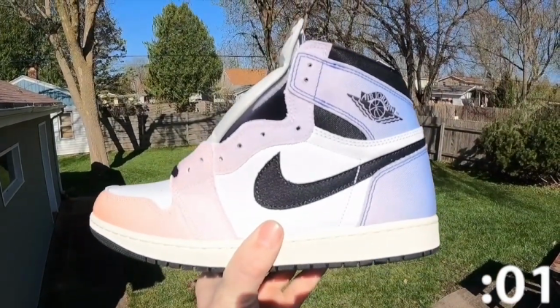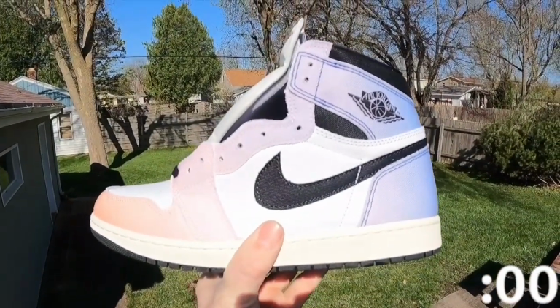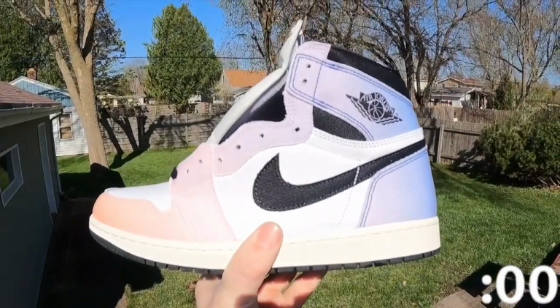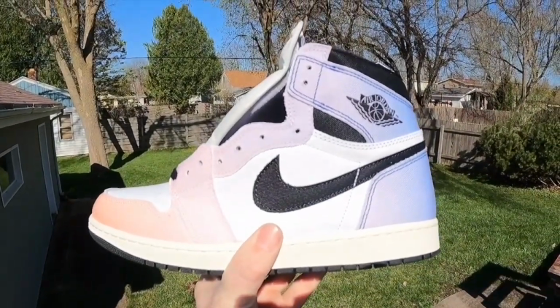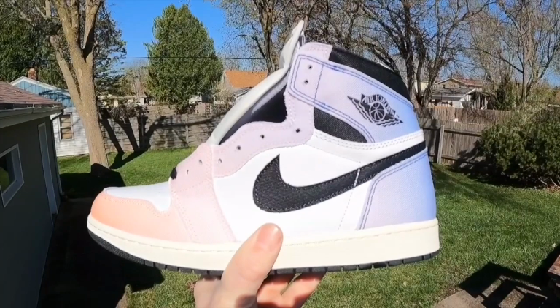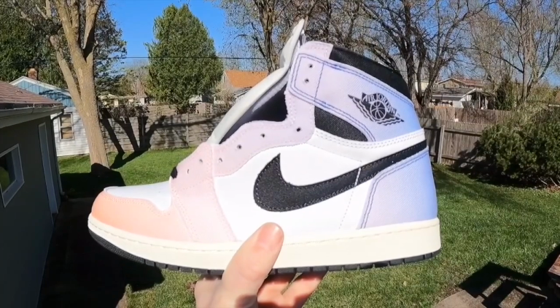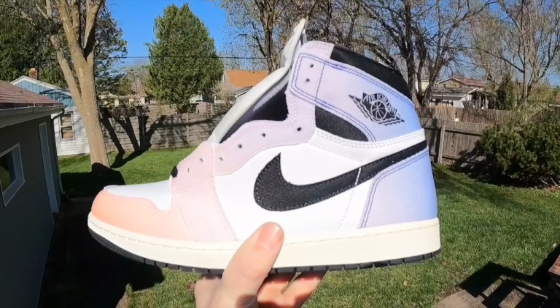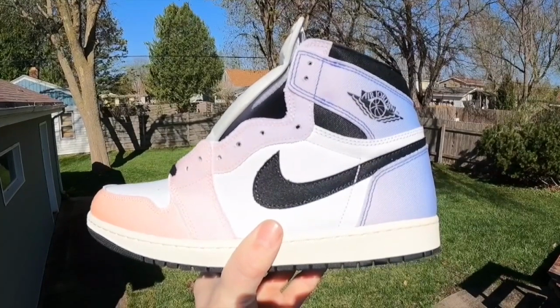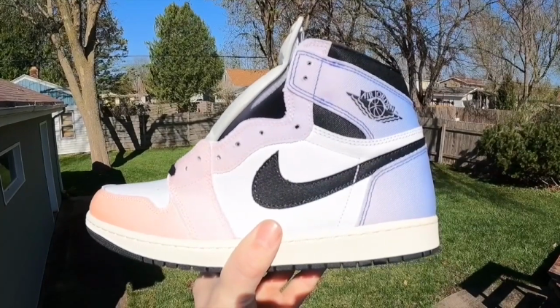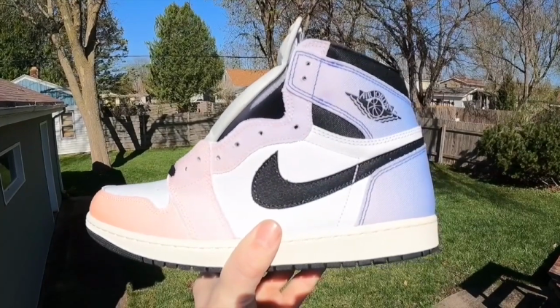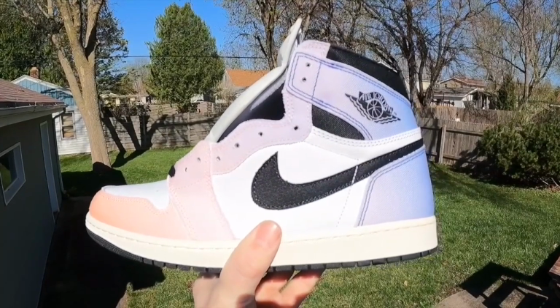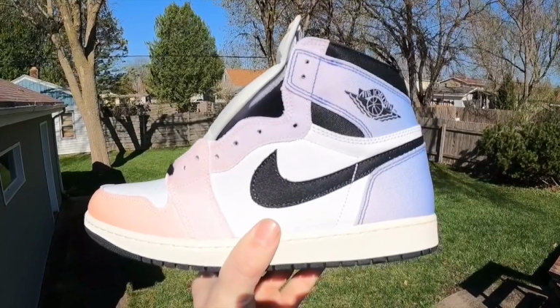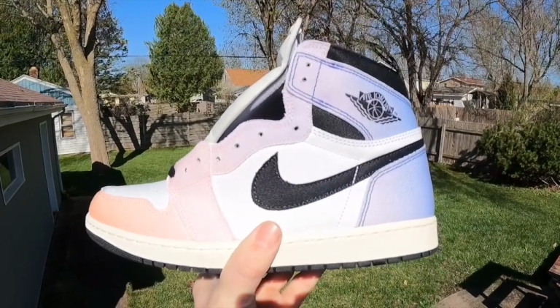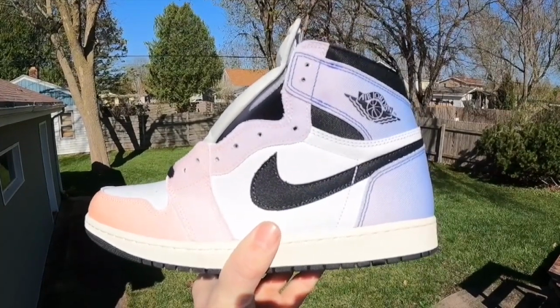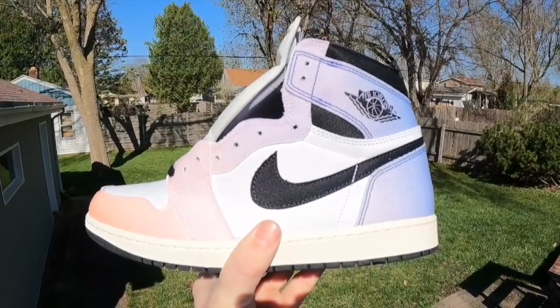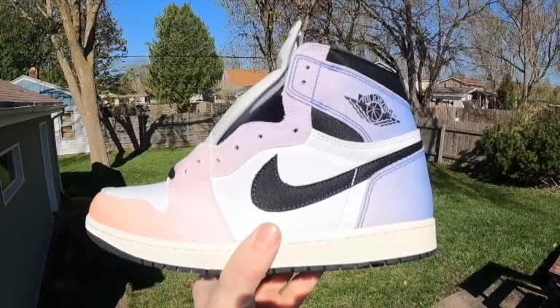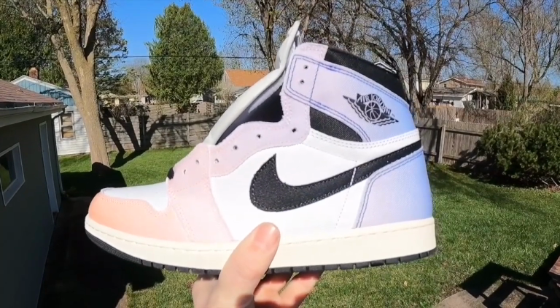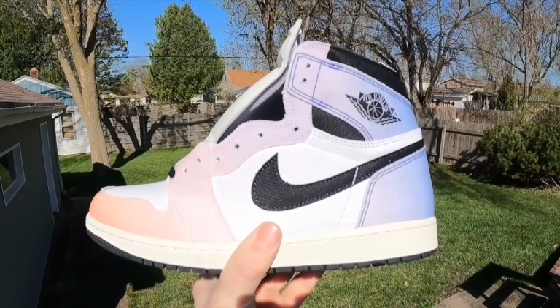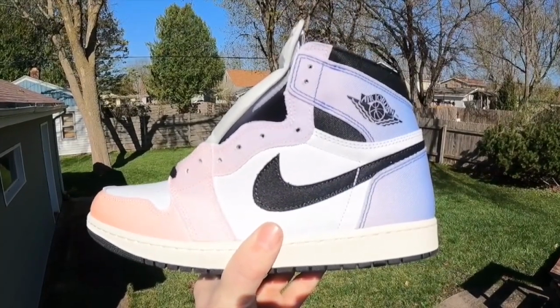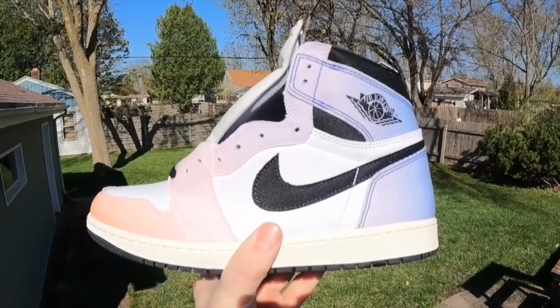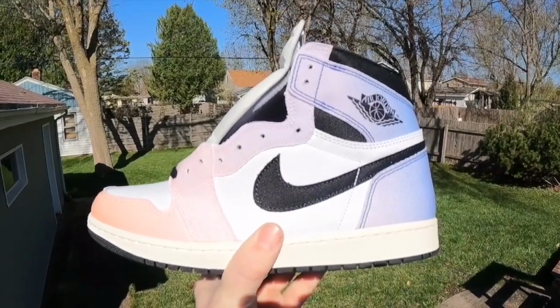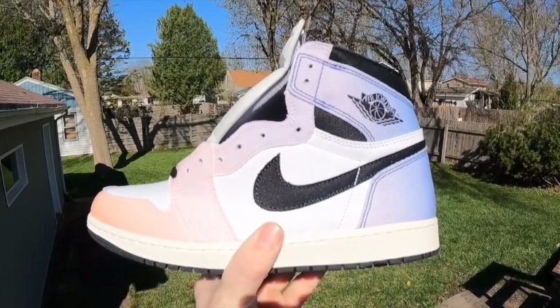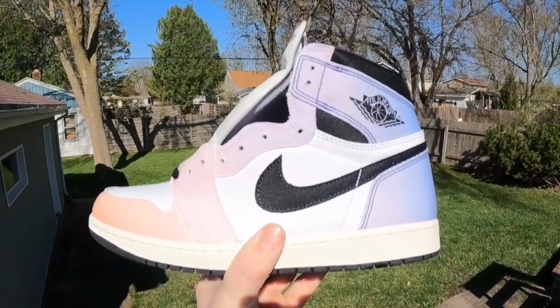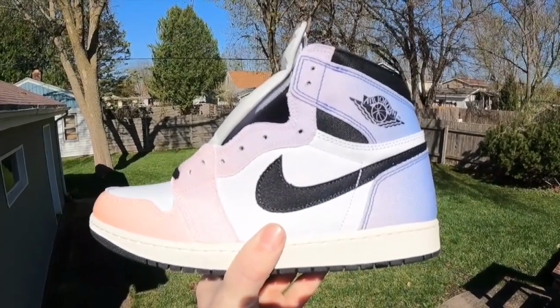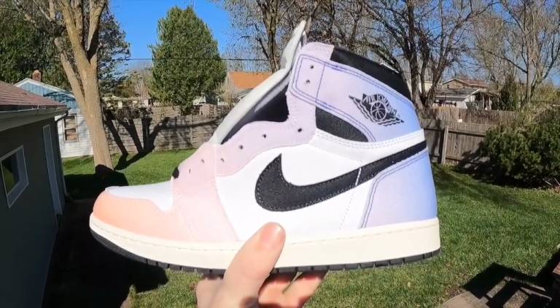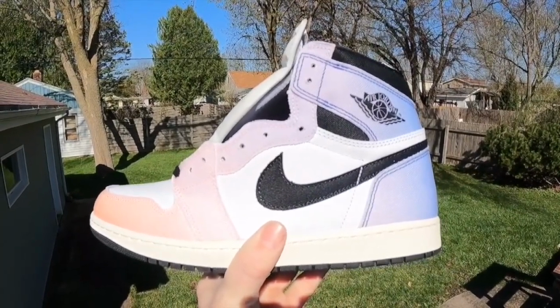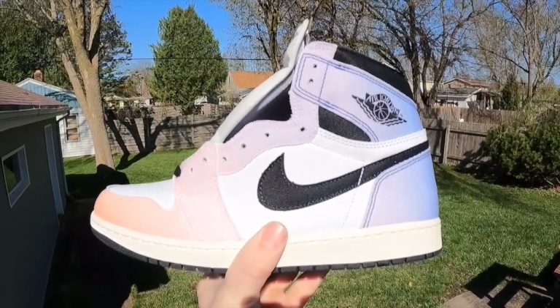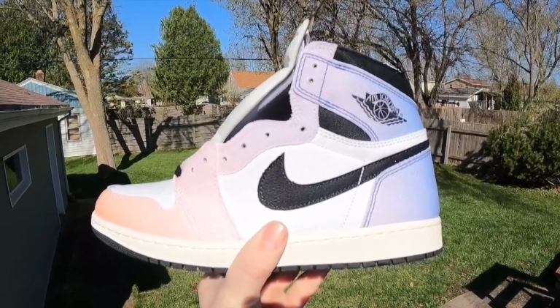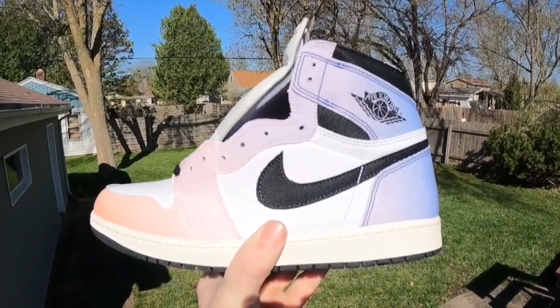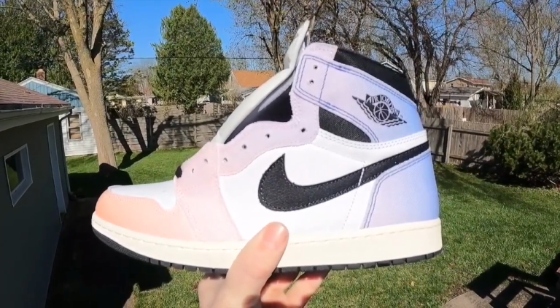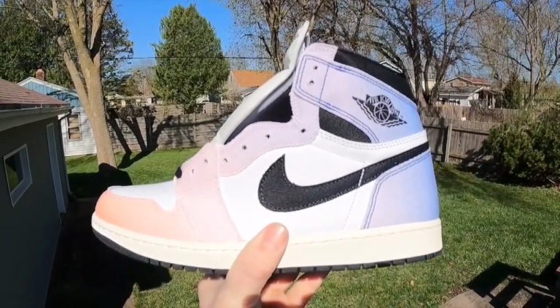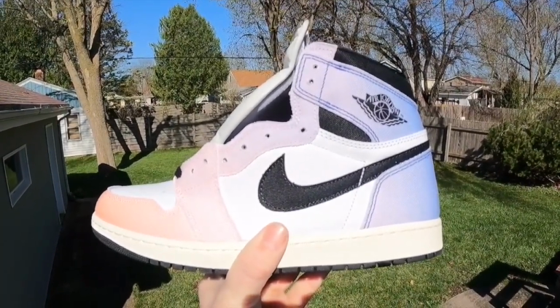Well, this has been One Minute Sneaker Reviews. I hope you all enjoyed. Thank you for your support, and have a great day.